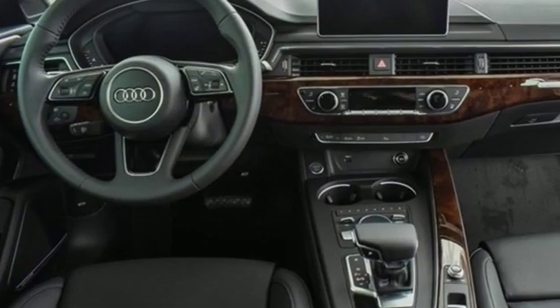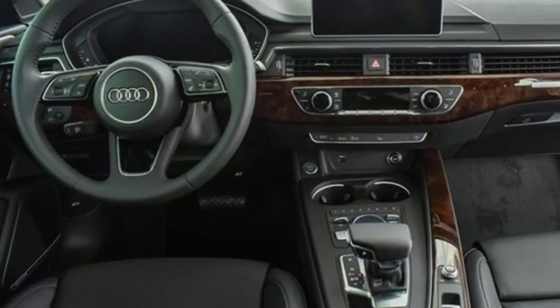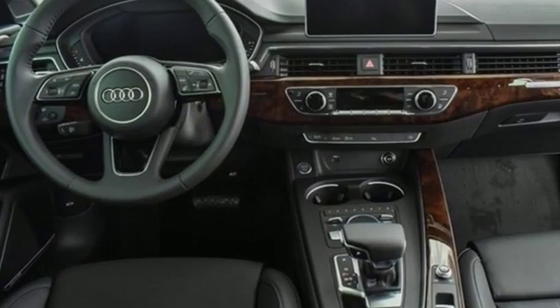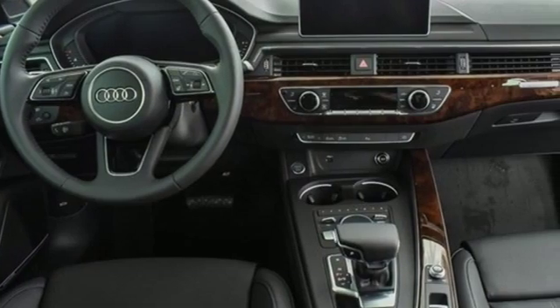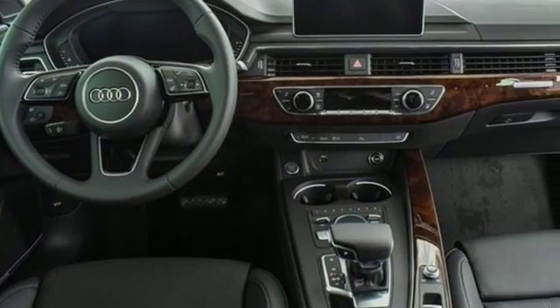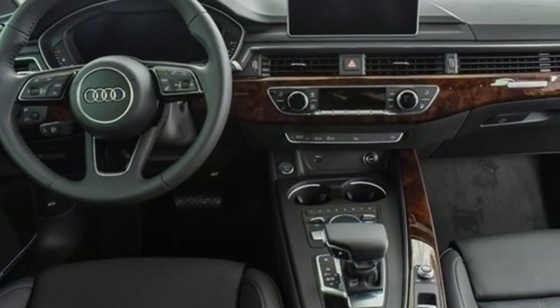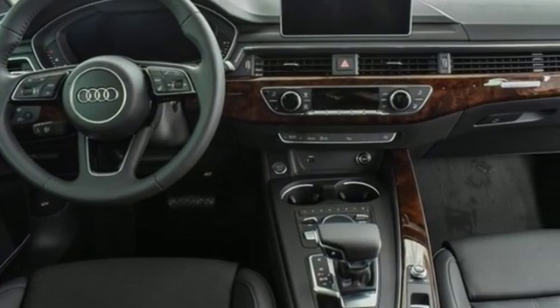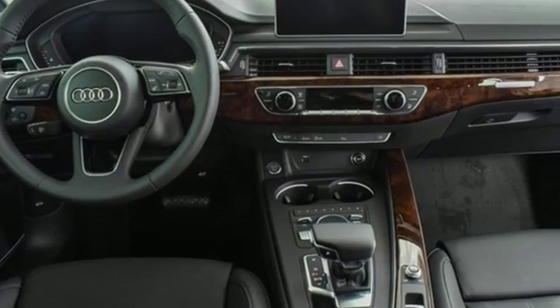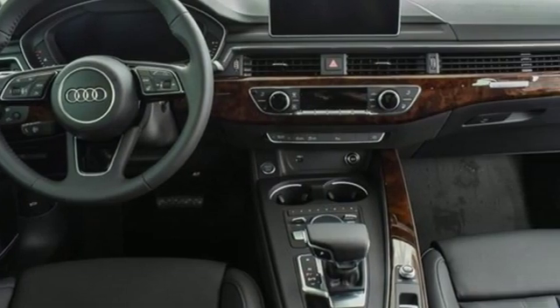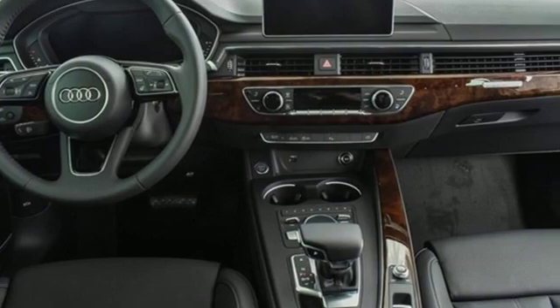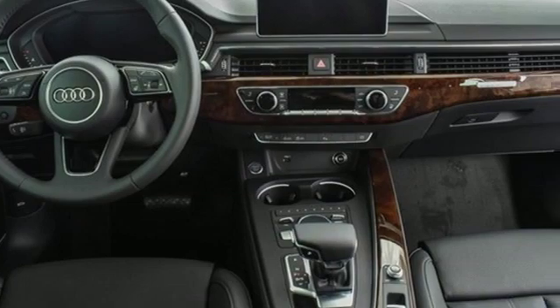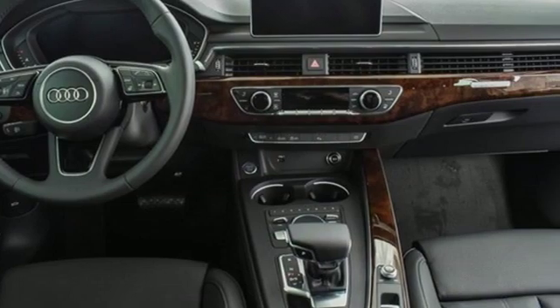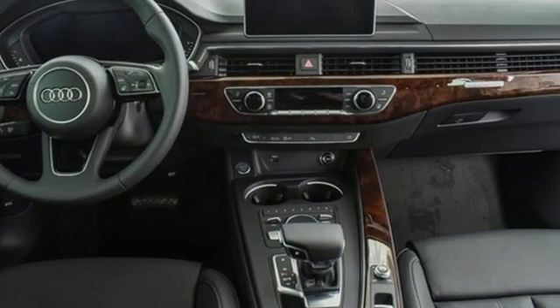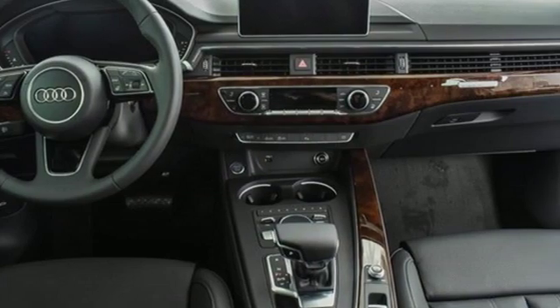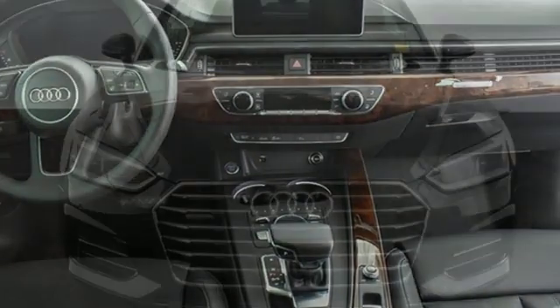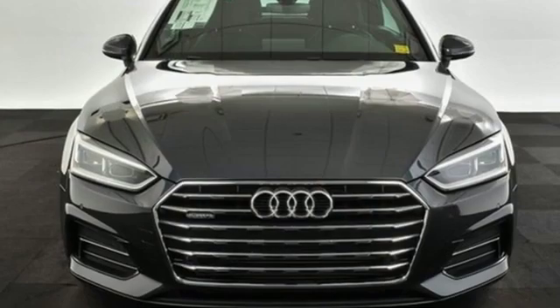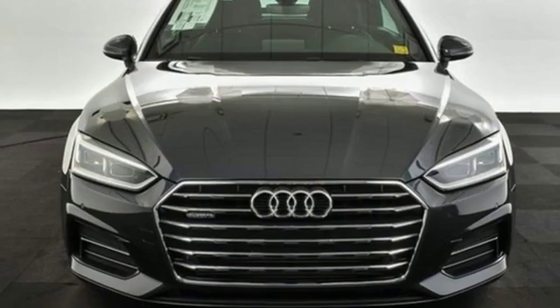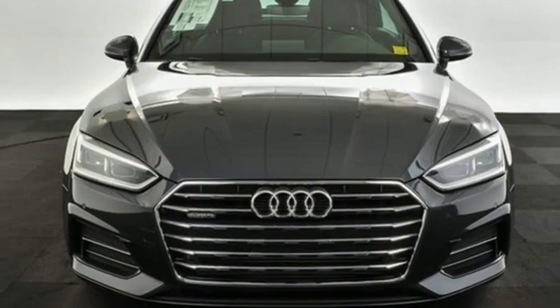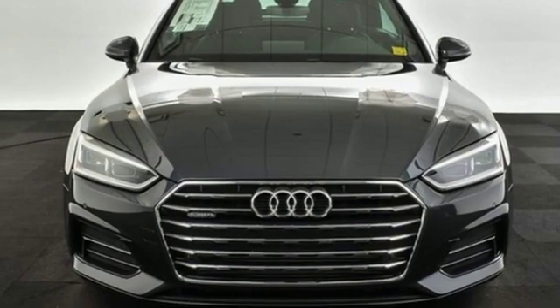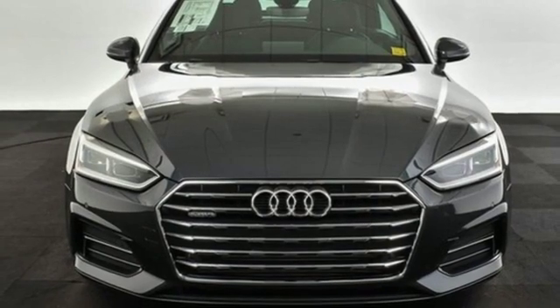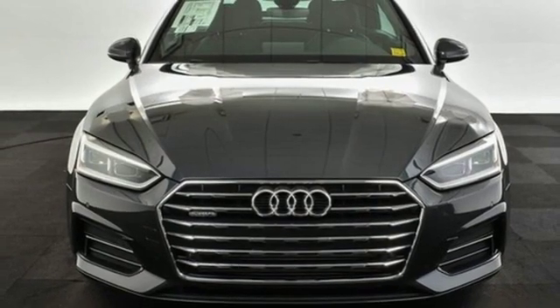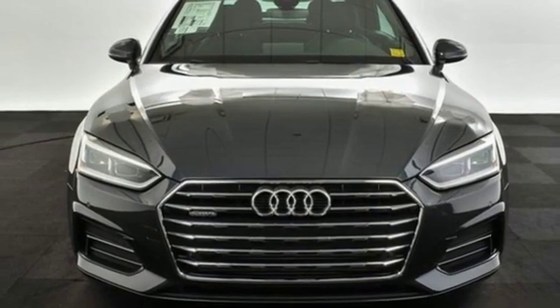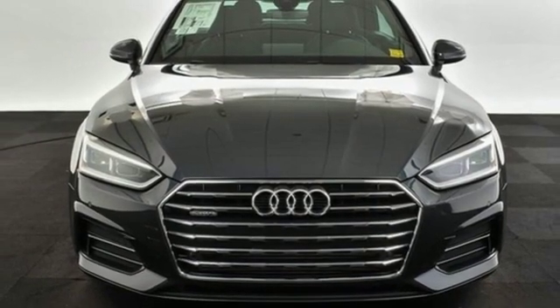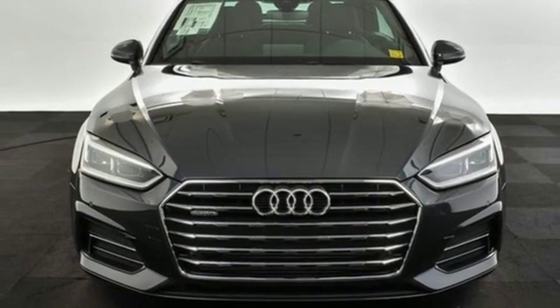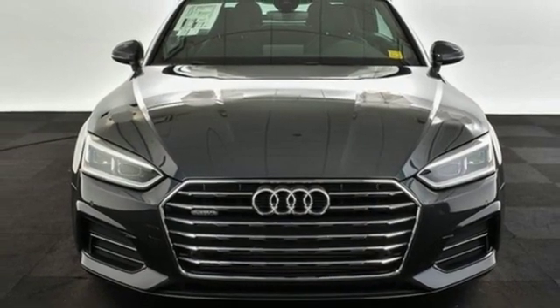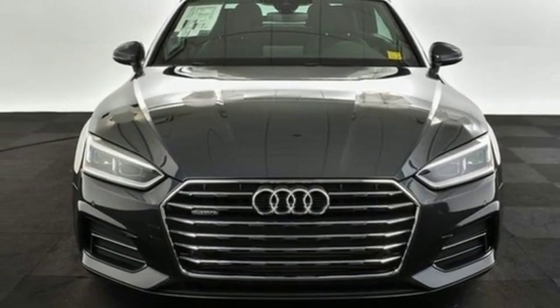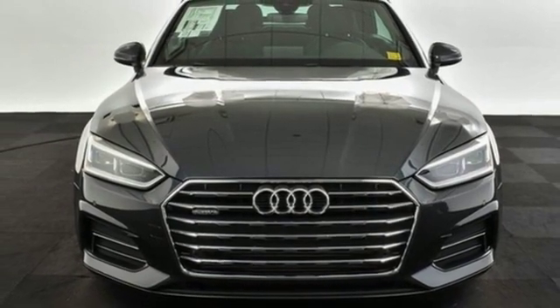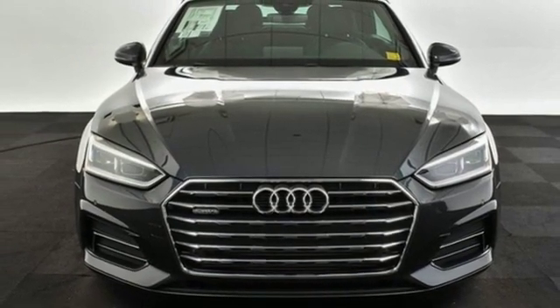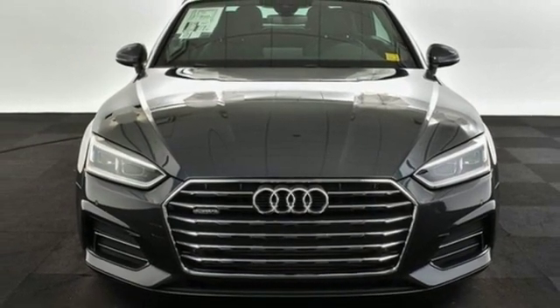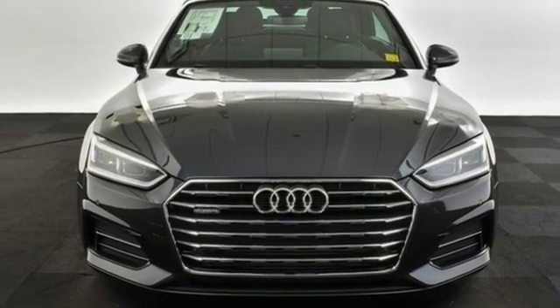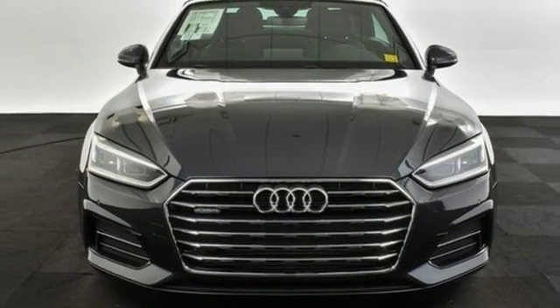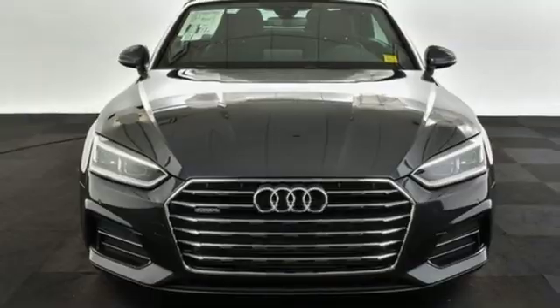When you drive an Audi, the design and performance makes sure you stand out in a crowd. See what it can do for you when you take it for a test drive.